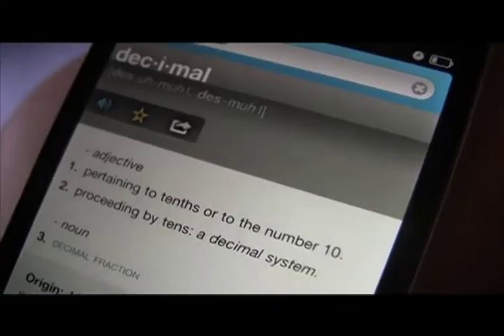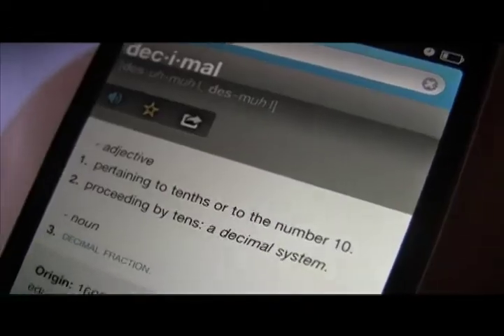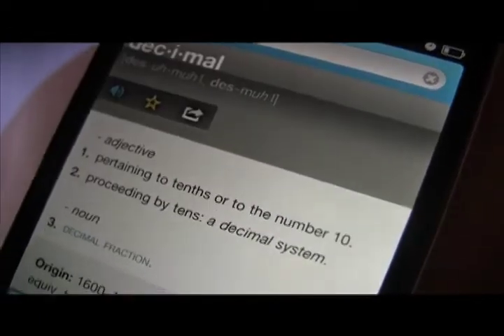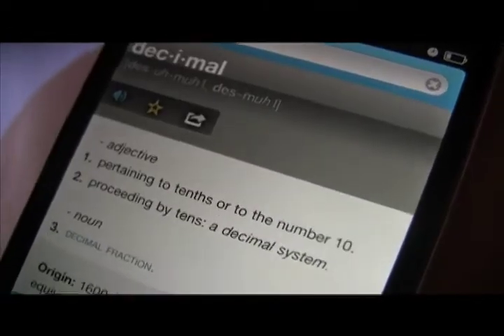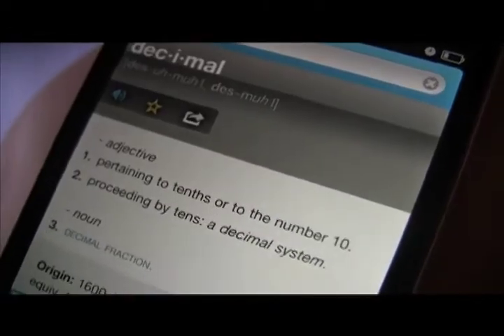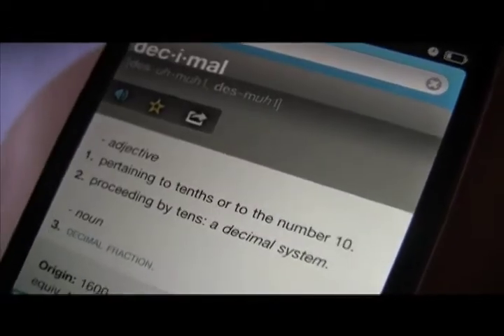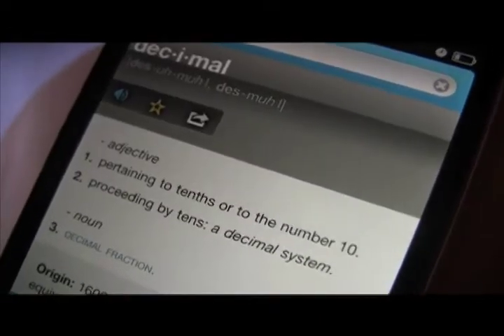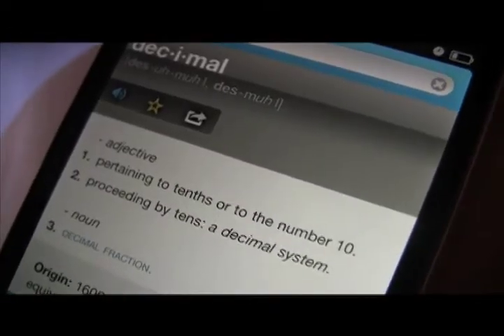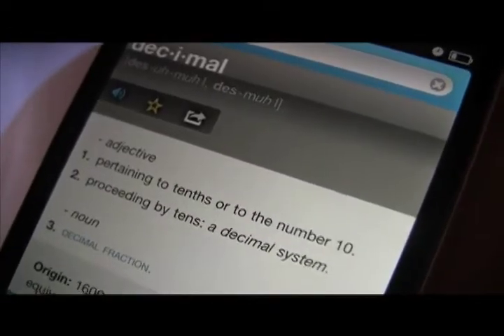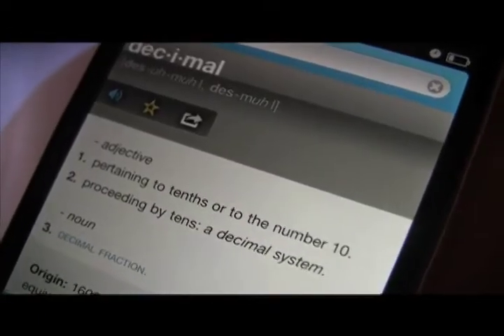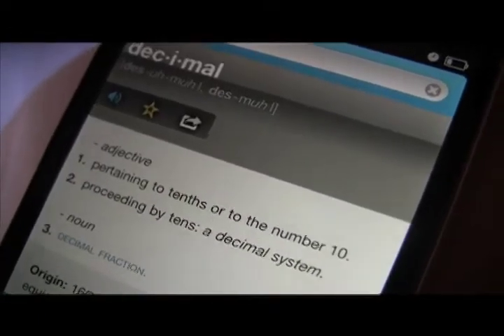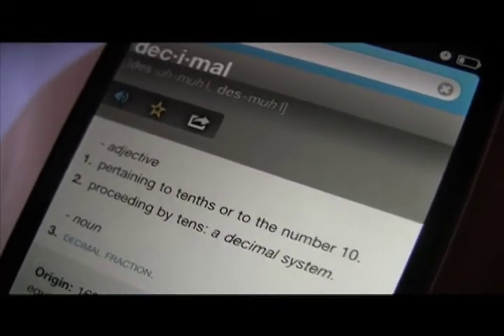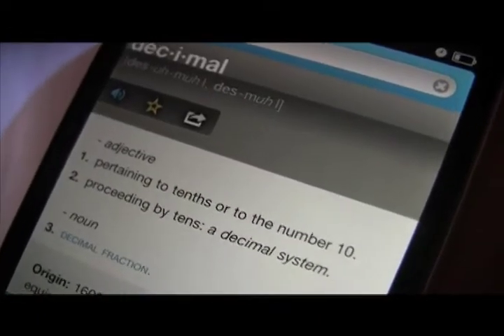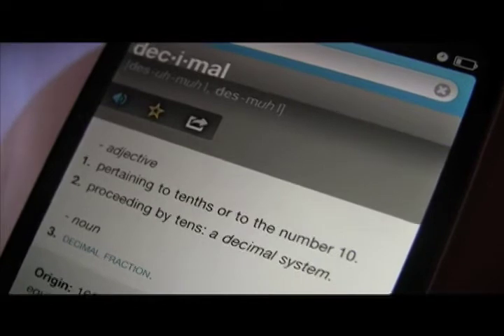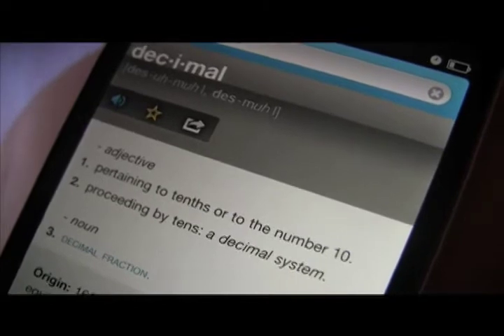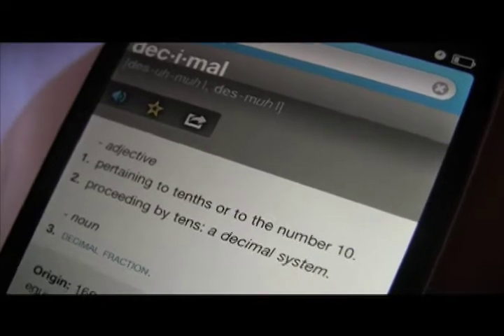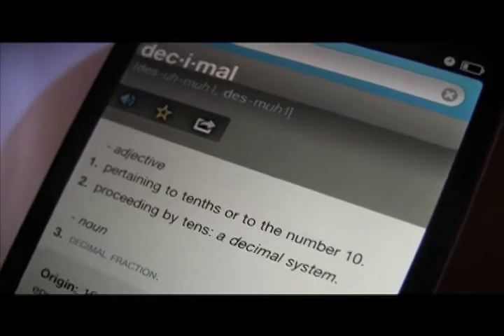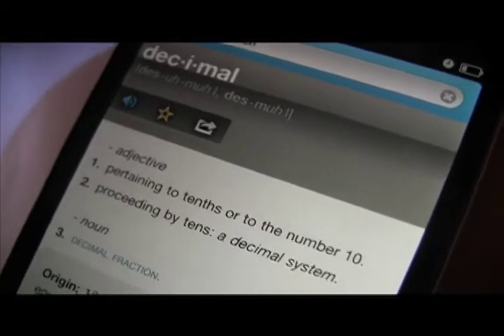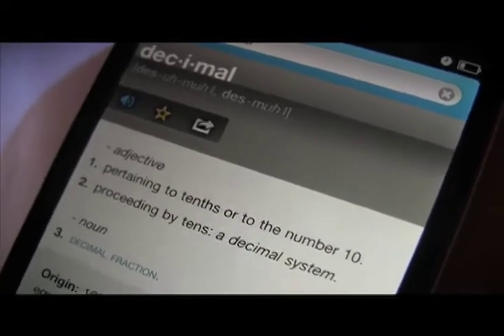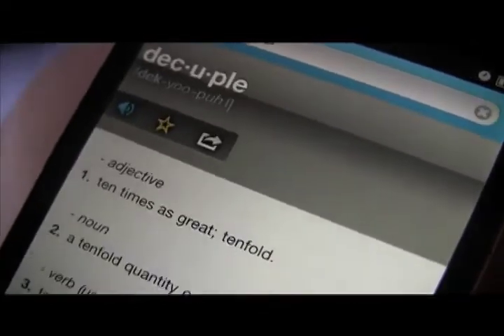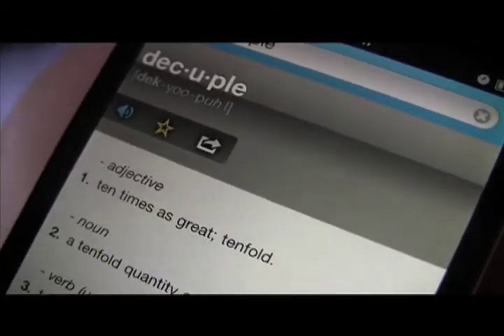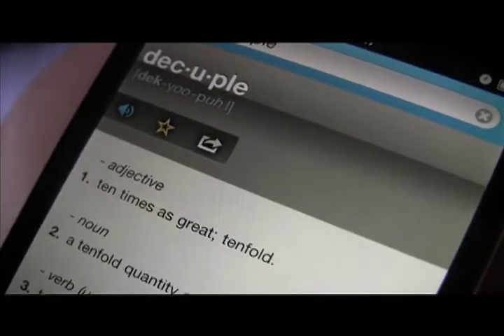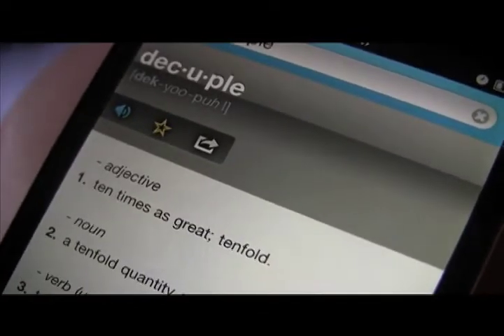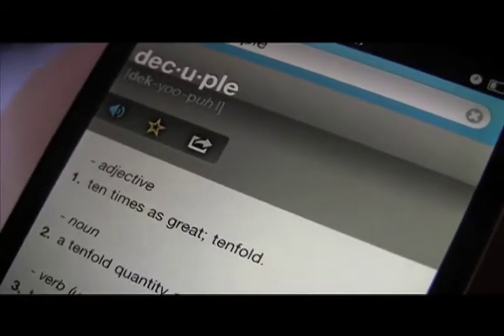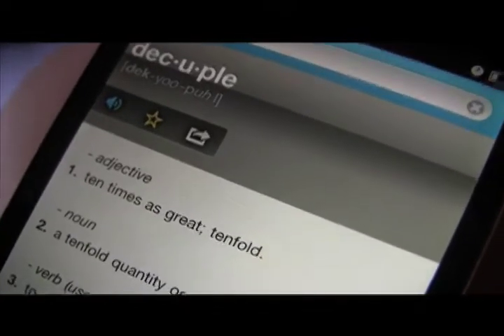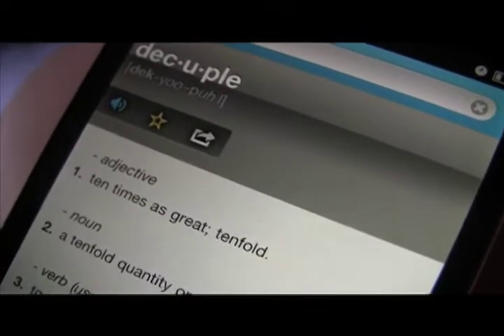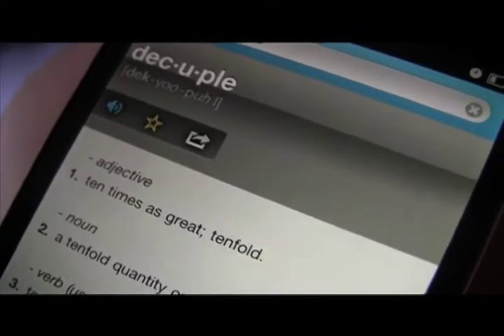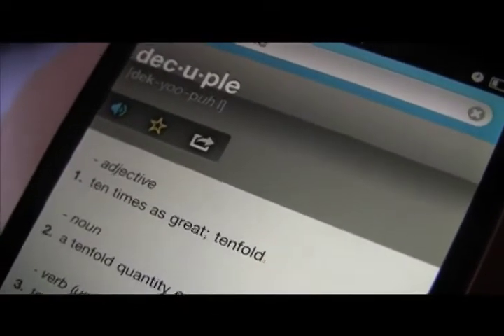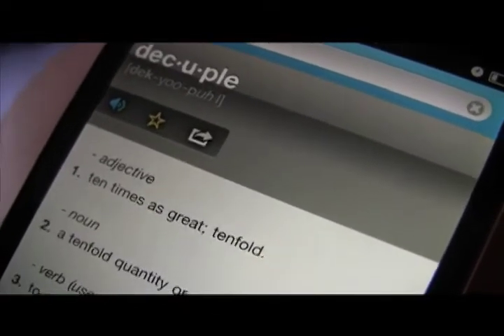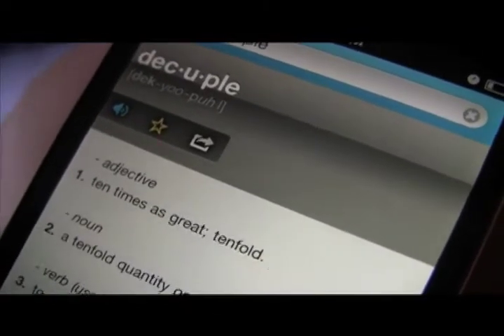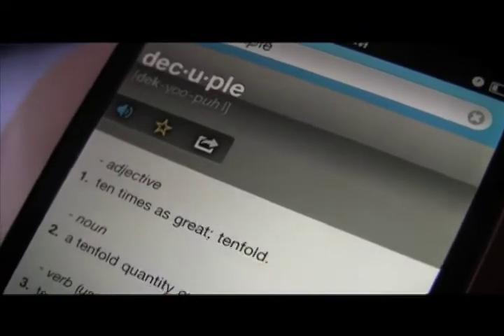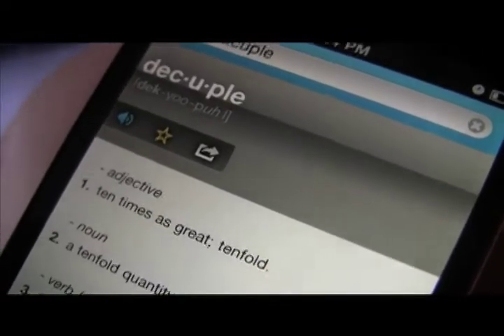Decimal. Adjective pertaining to 10th or the number 10, proceeding by 10, i.e. the decimal system. Decuple. Adjective, 10 times as great; tenfold.